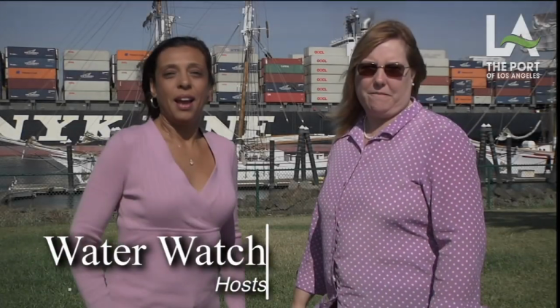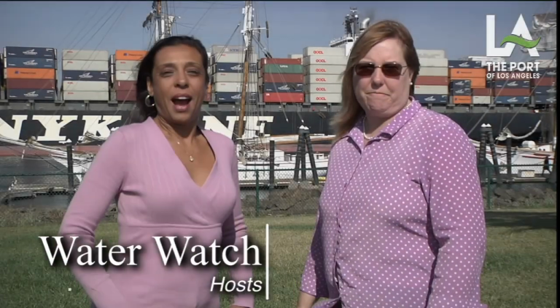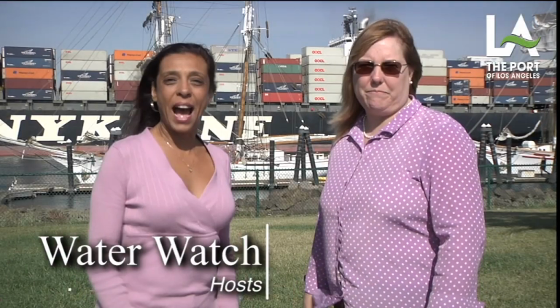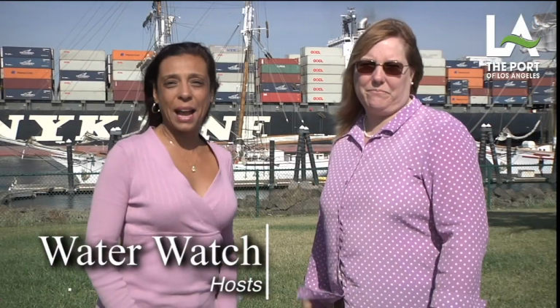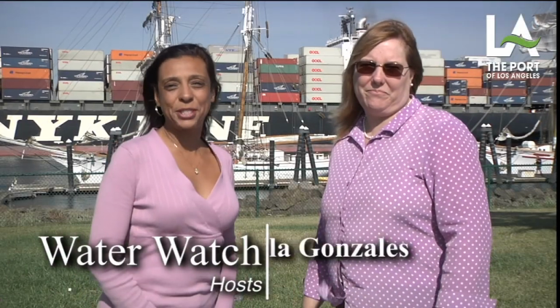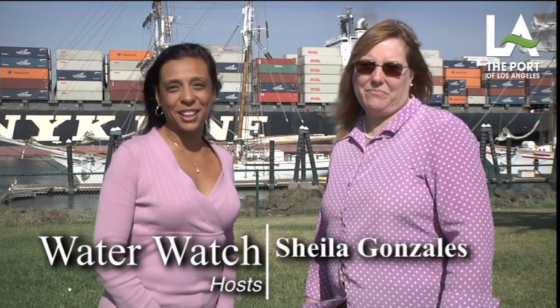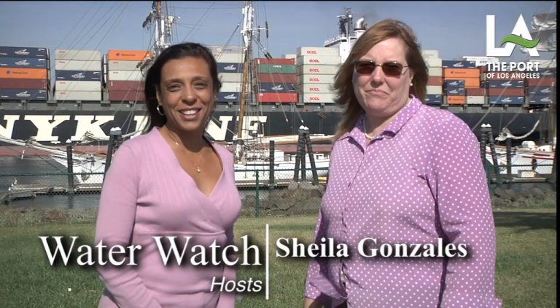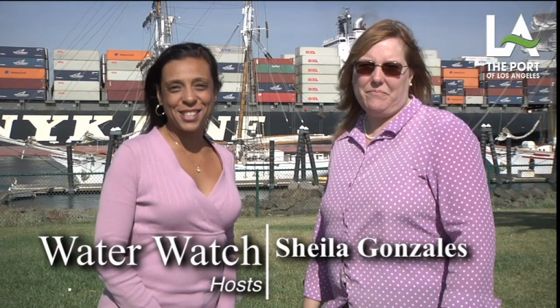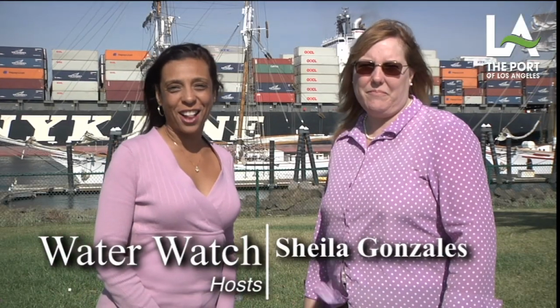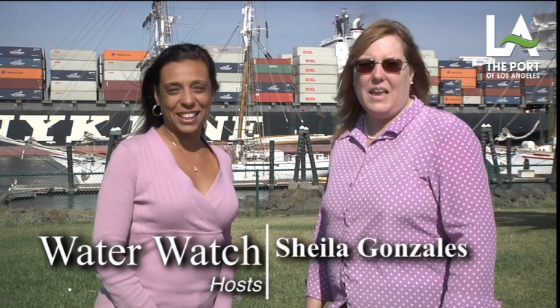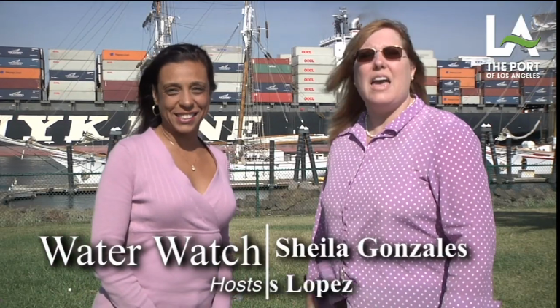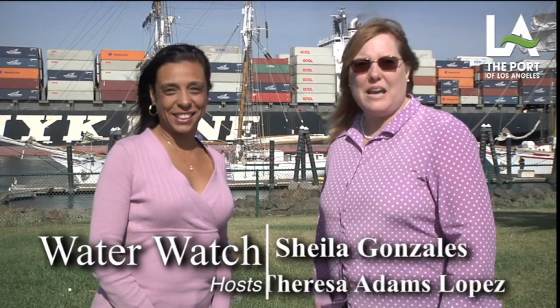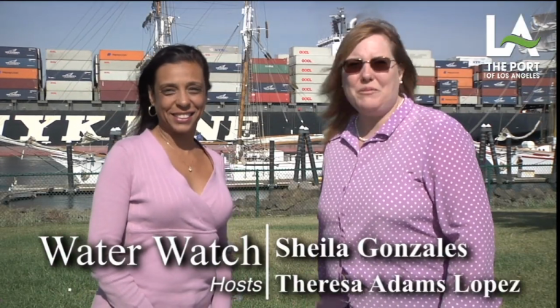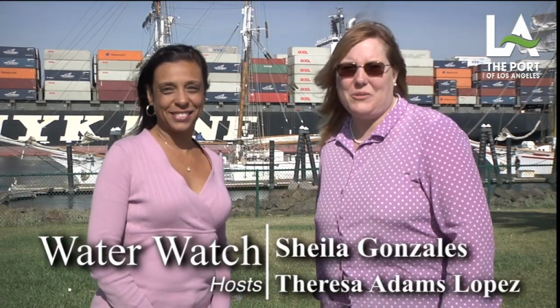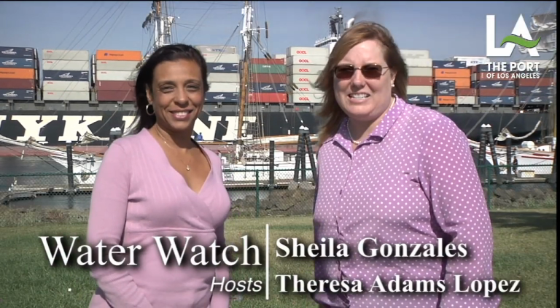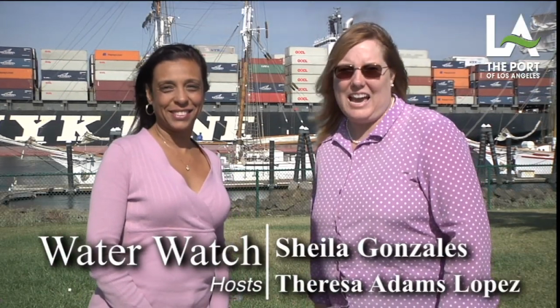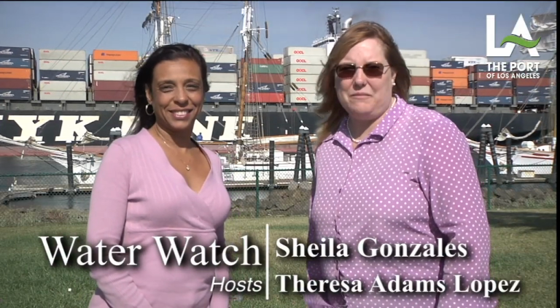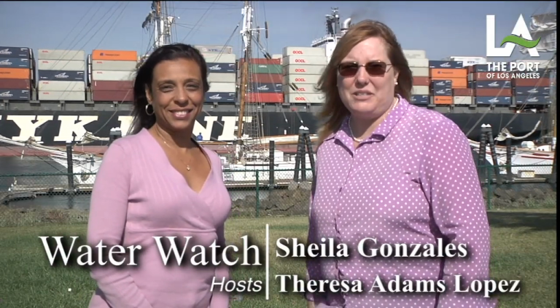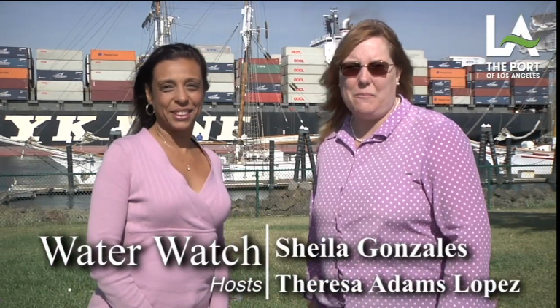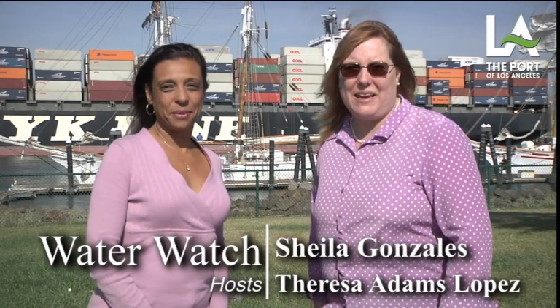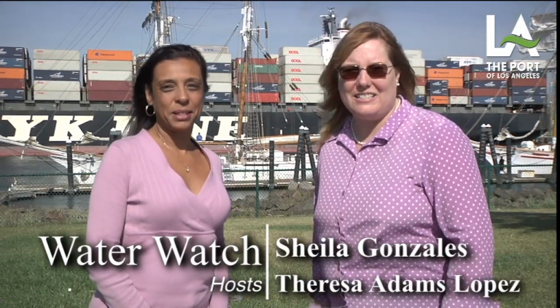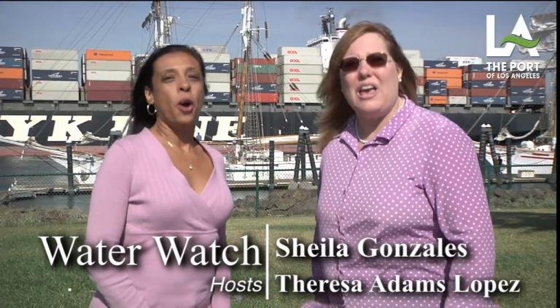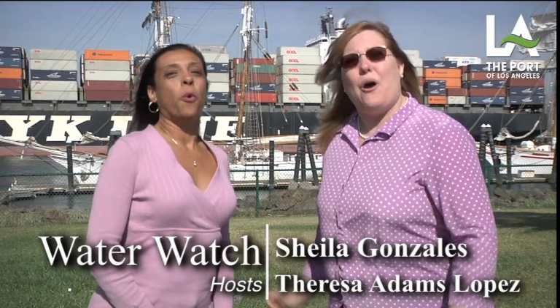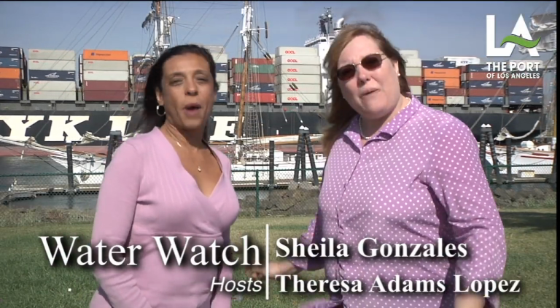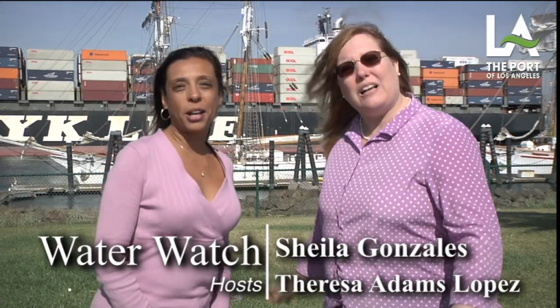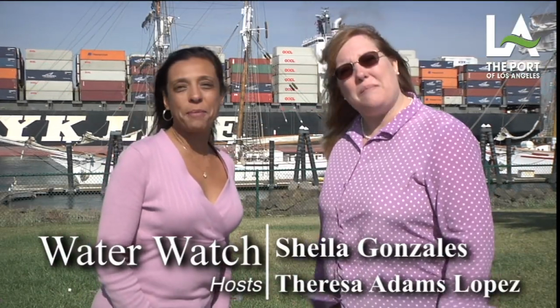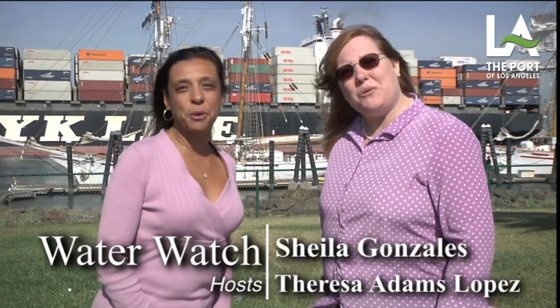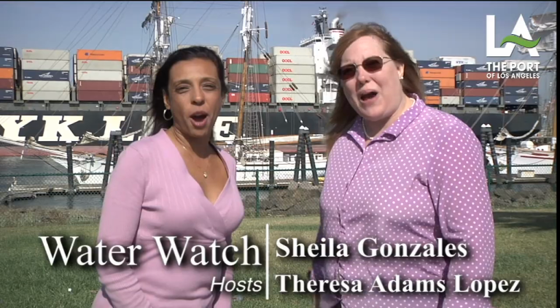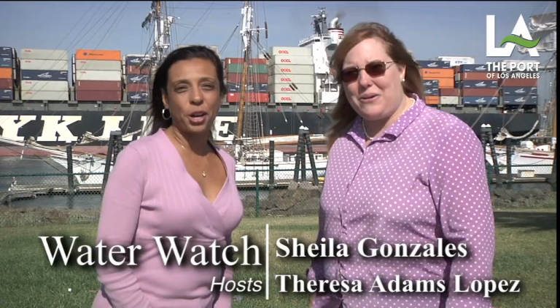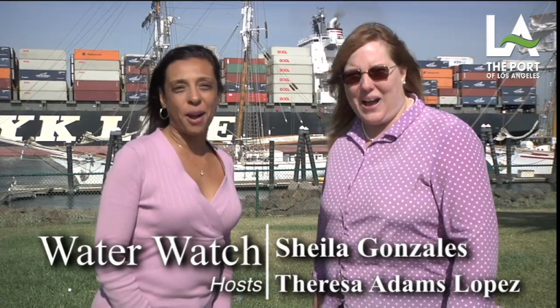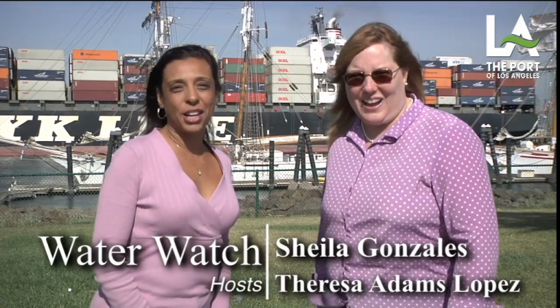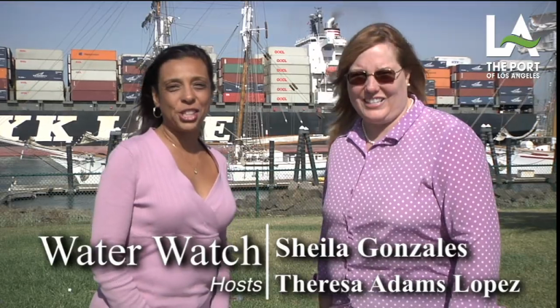Hi, I'm Sheila Gonzalez. And I'm Teresa Adams-Lopez. Welcome to Water Watch!